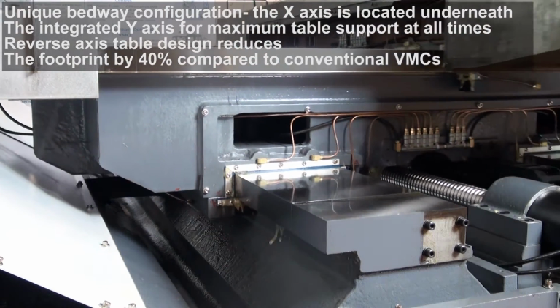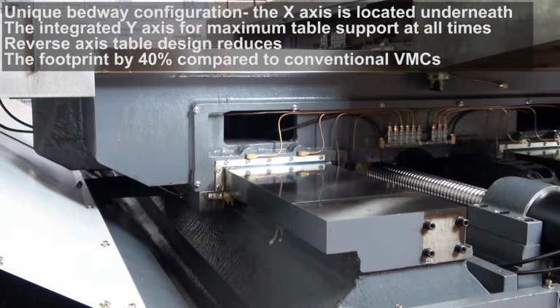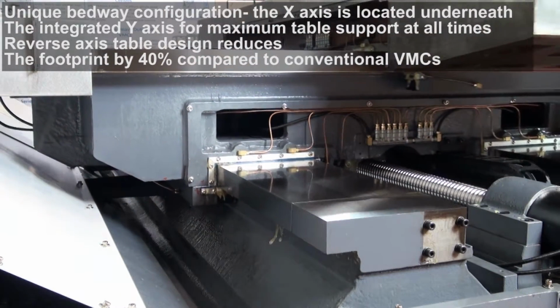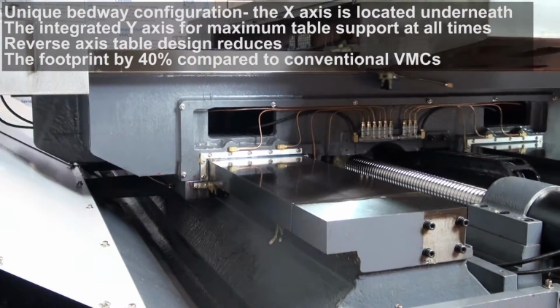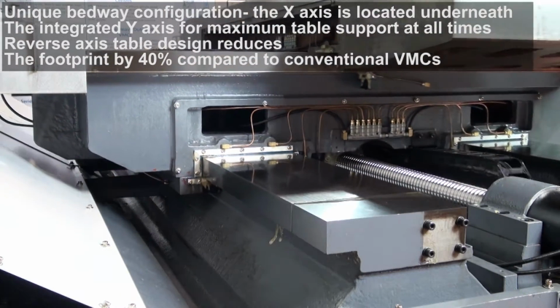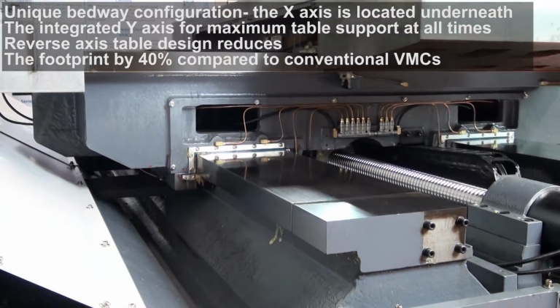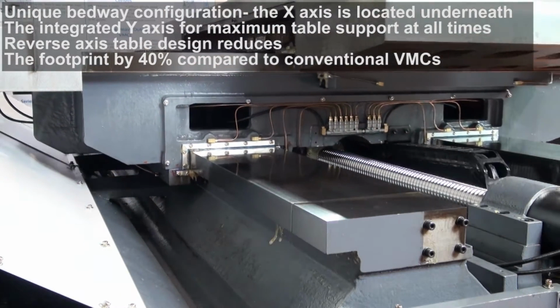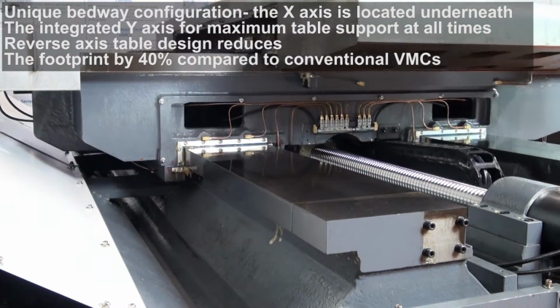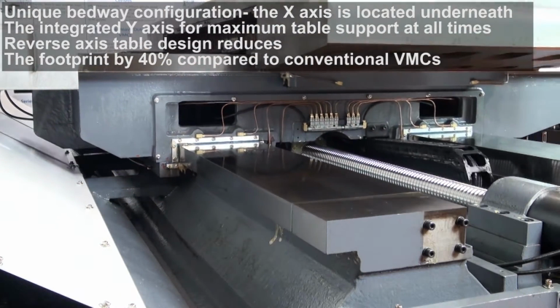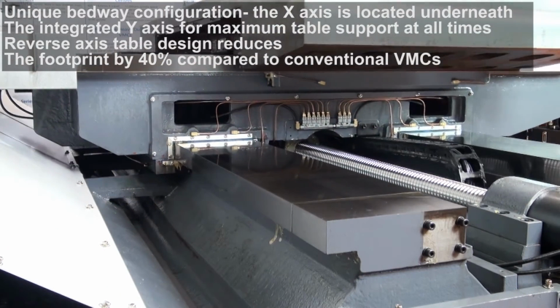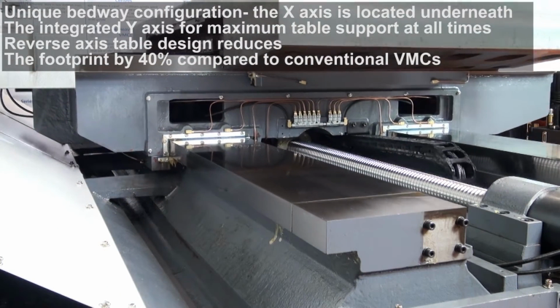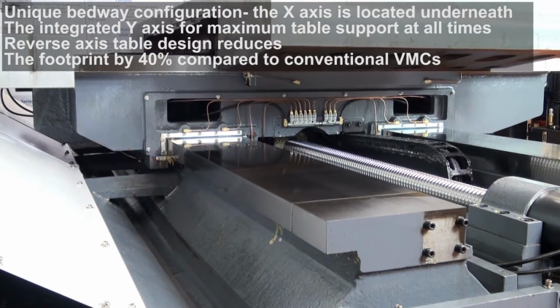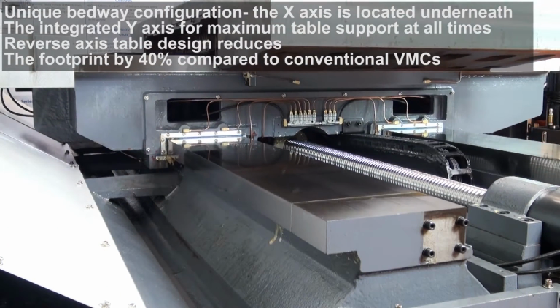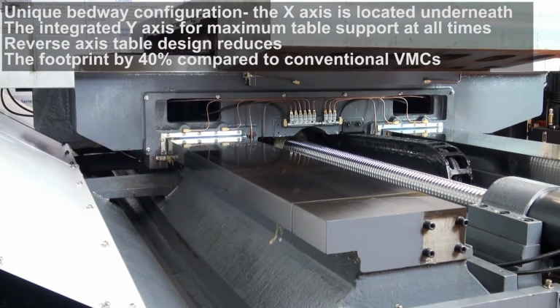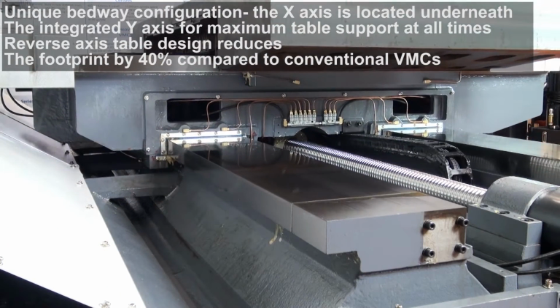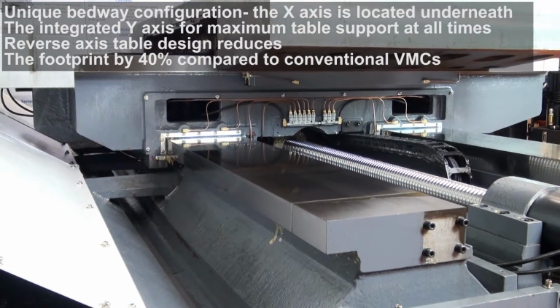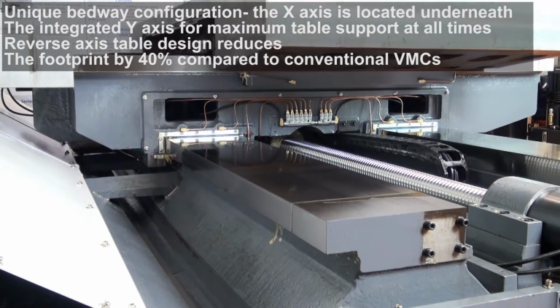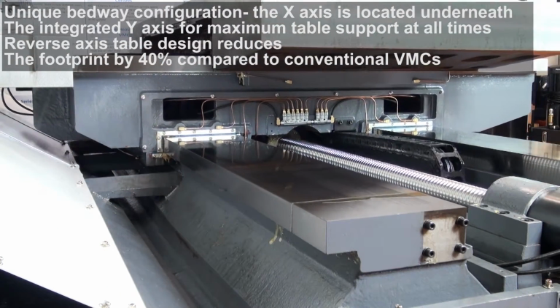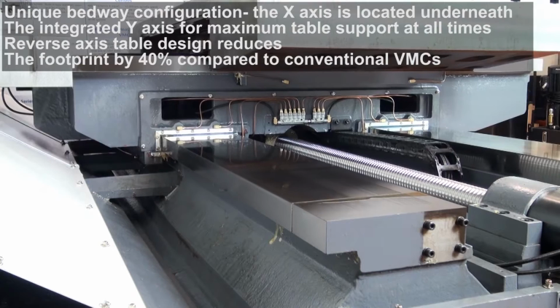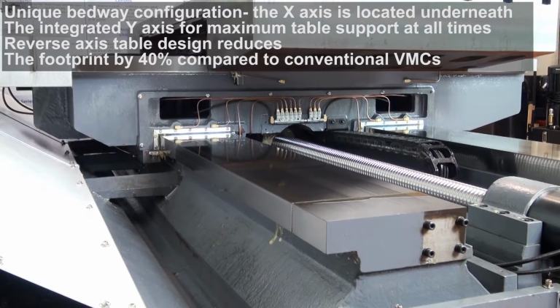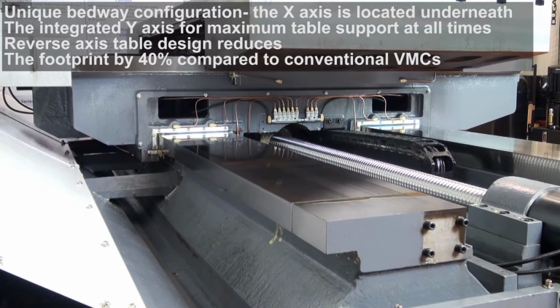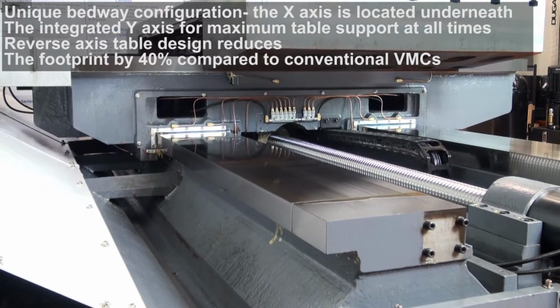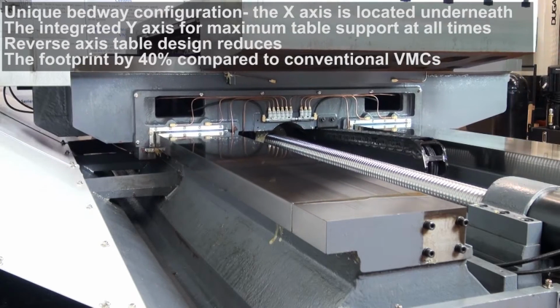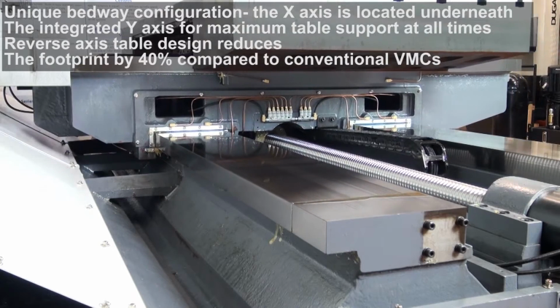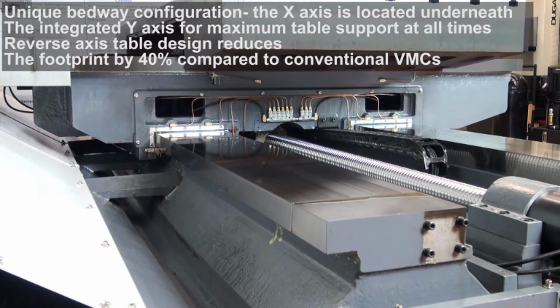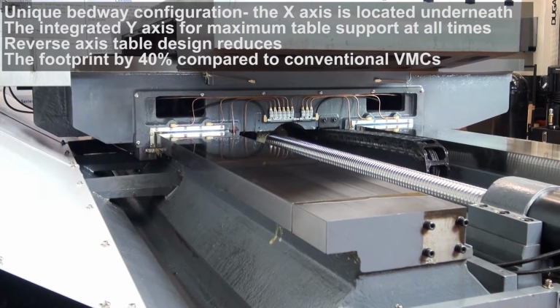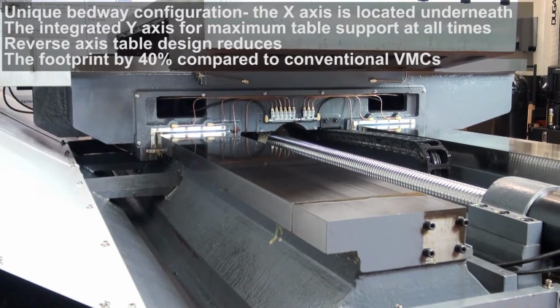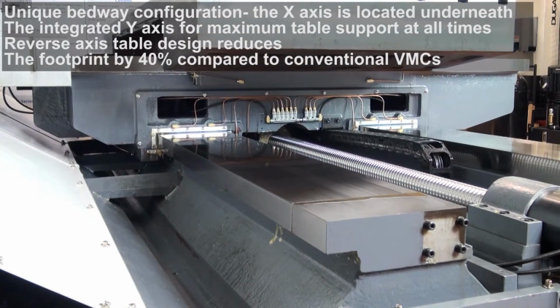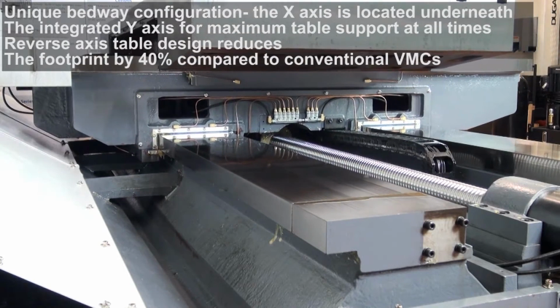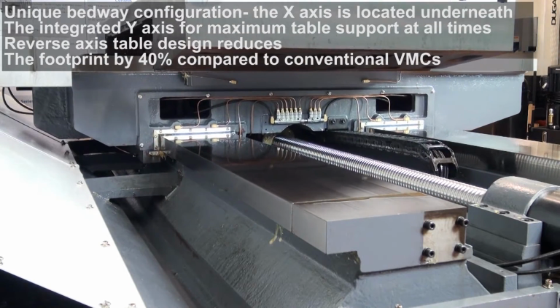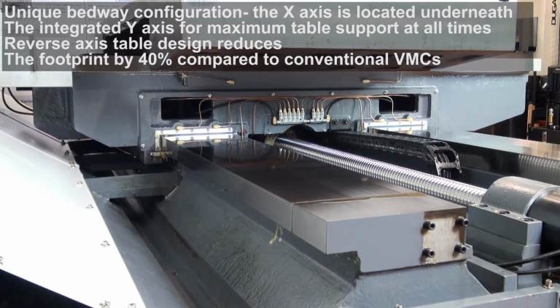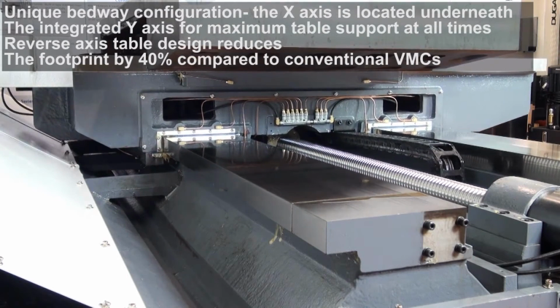The B version has box ways on all three axes, while the L-type has heavy-duty roller linear ways on all three axes instead.